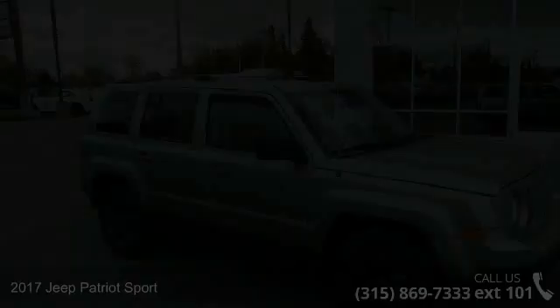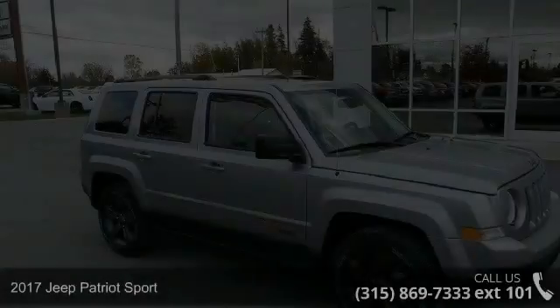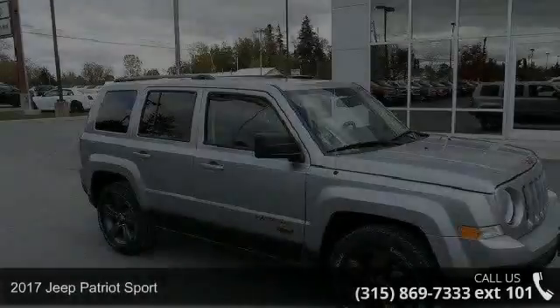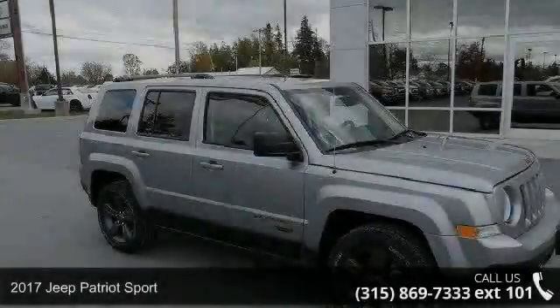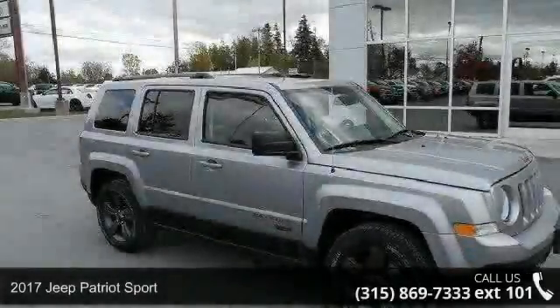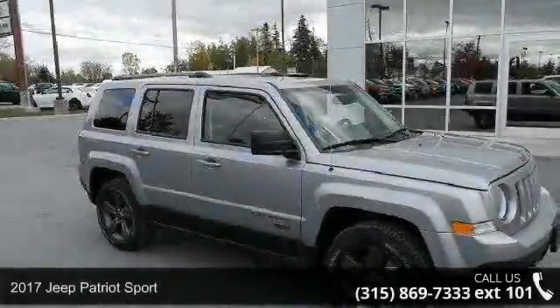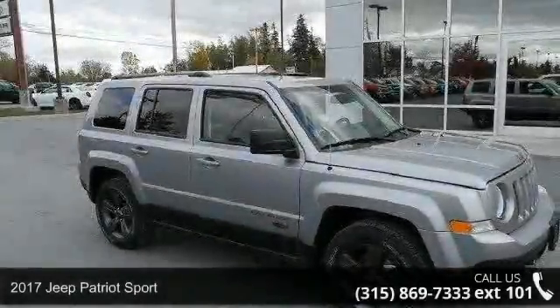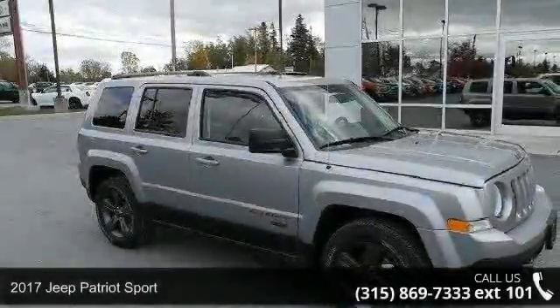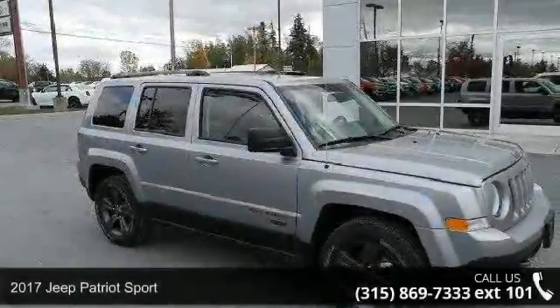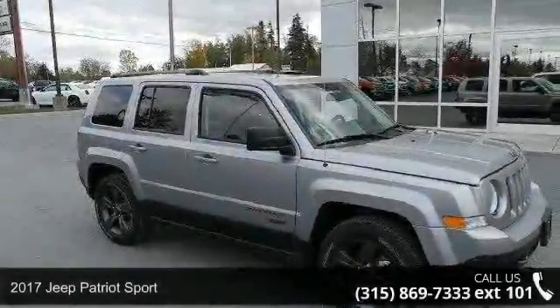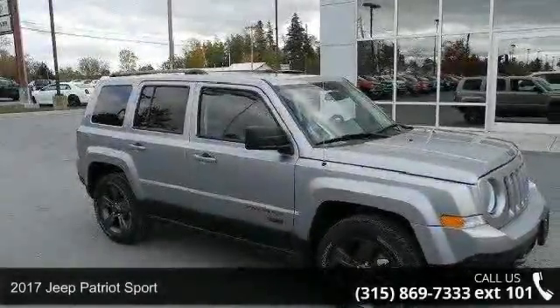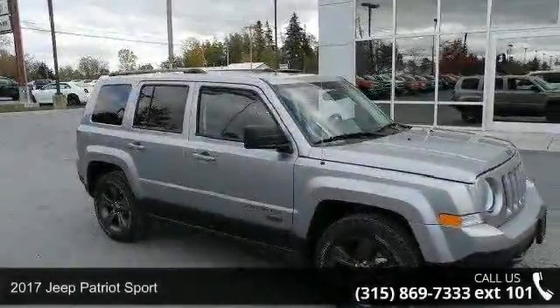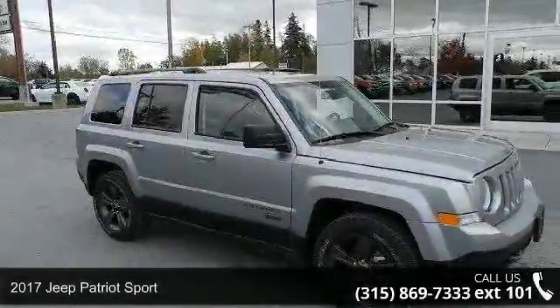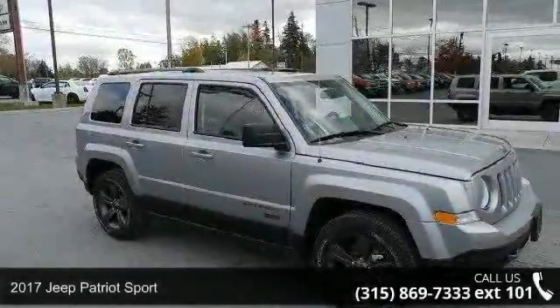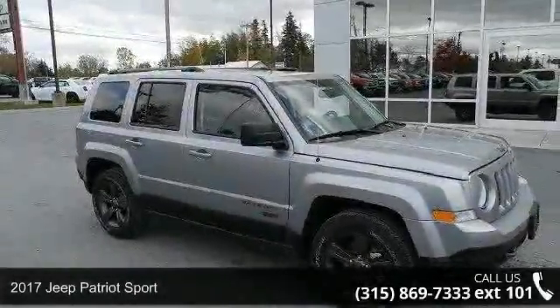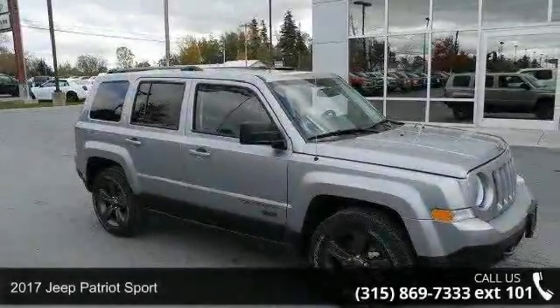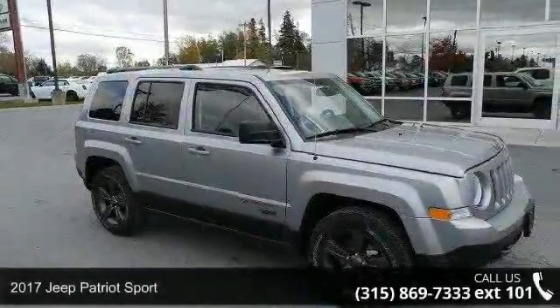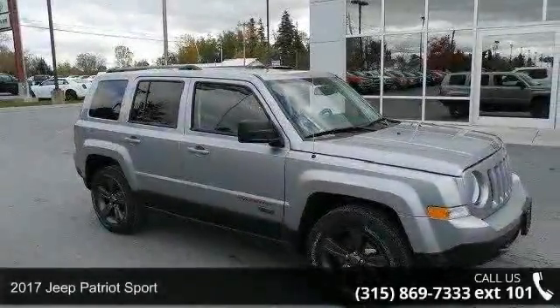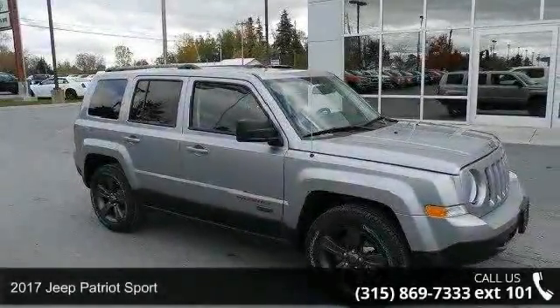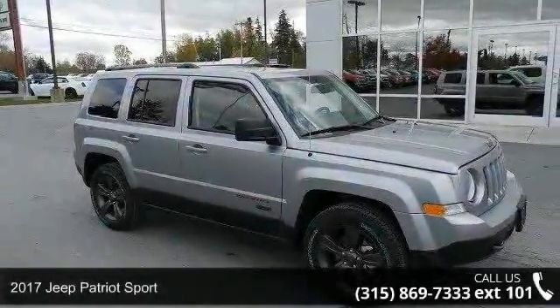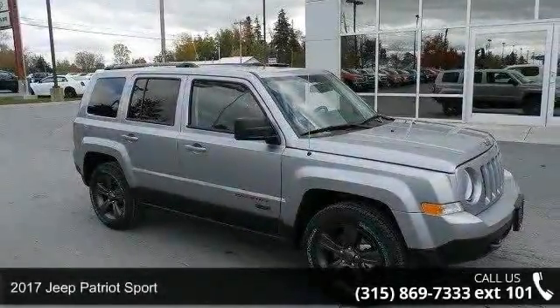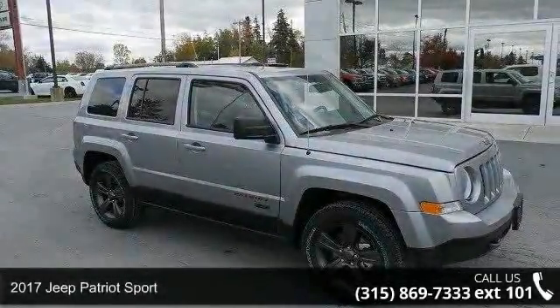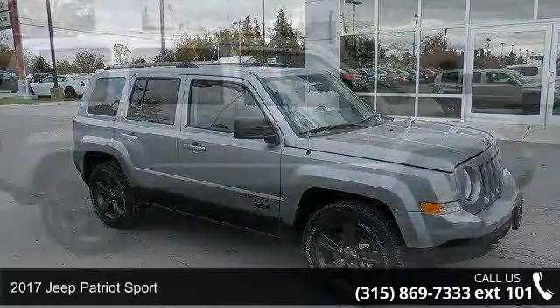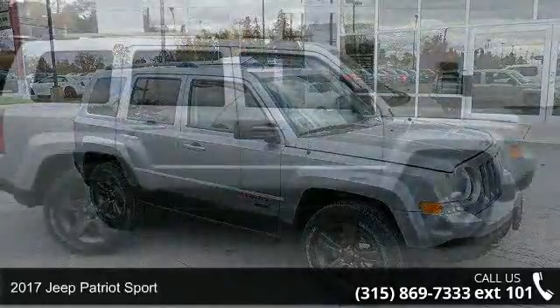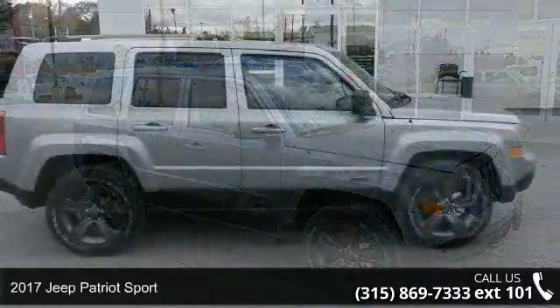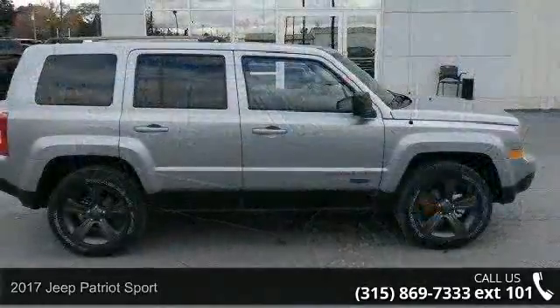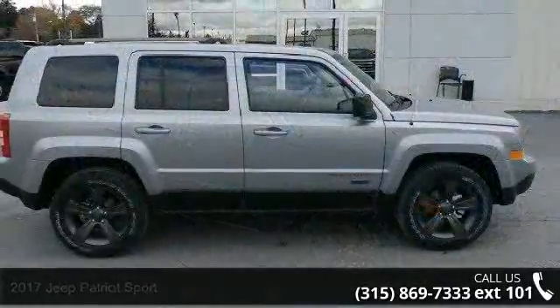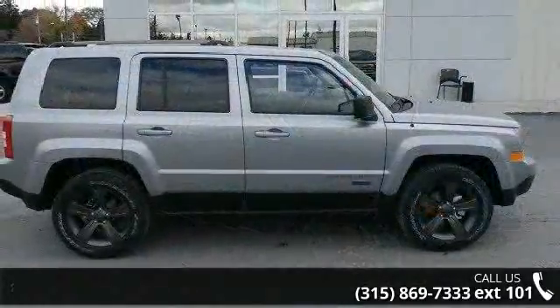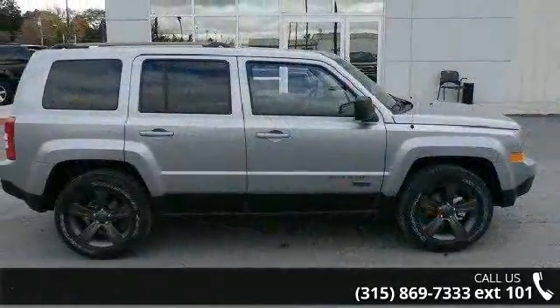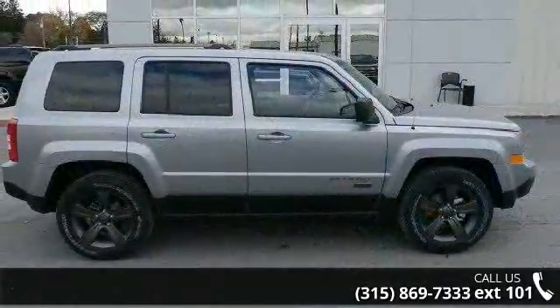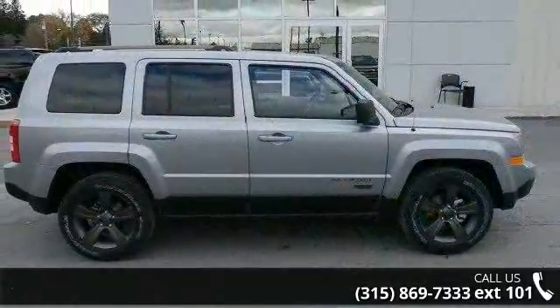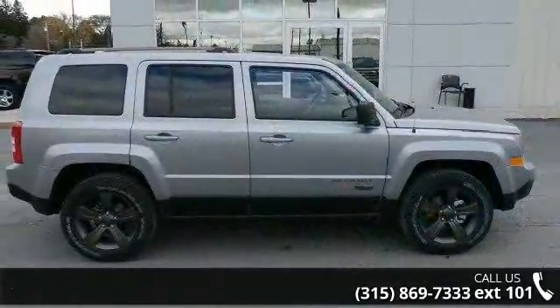Step into the 2017 Jeep Patriot Sport. If you are looking for an automobile with great features, look no further.